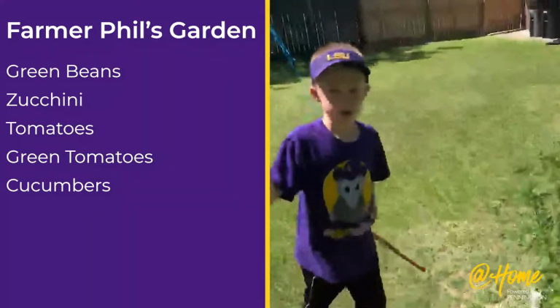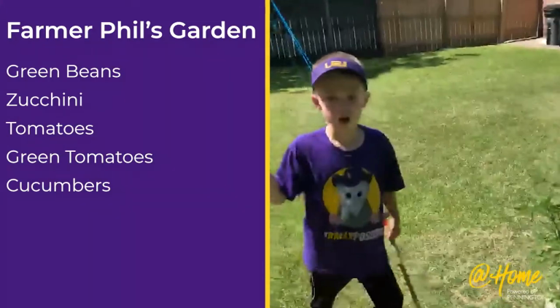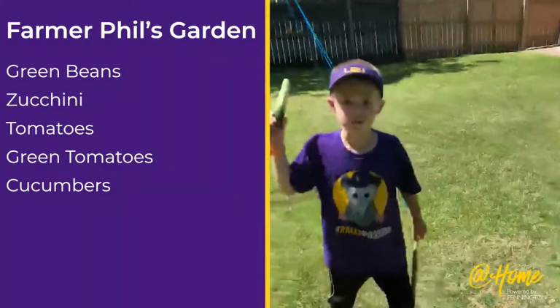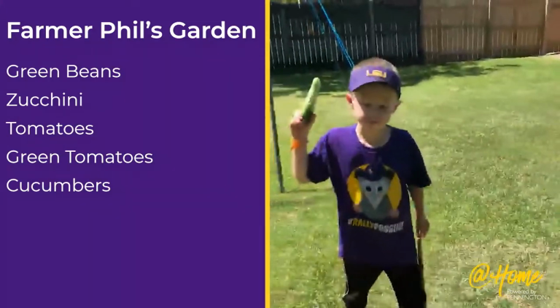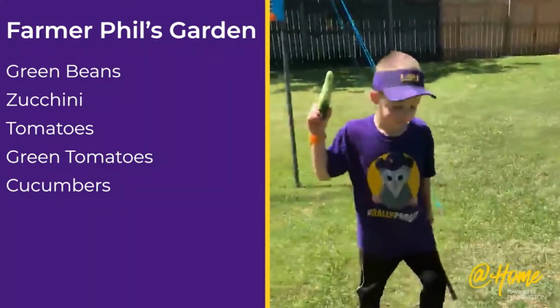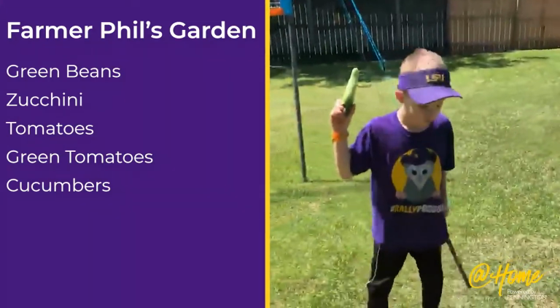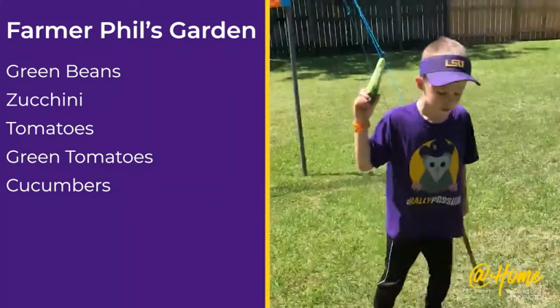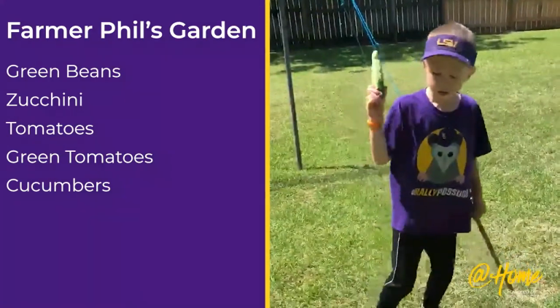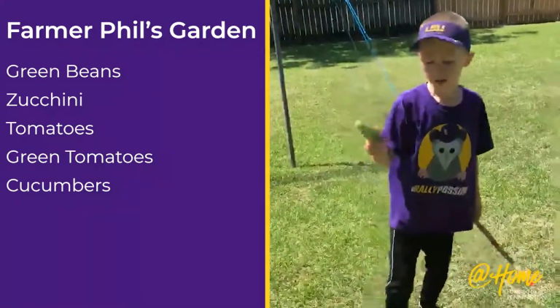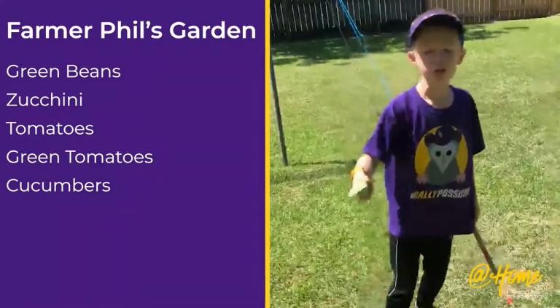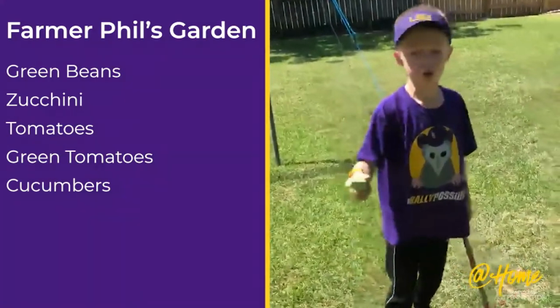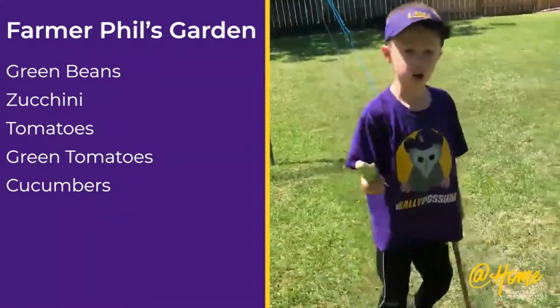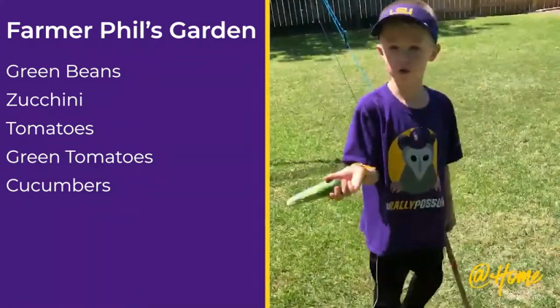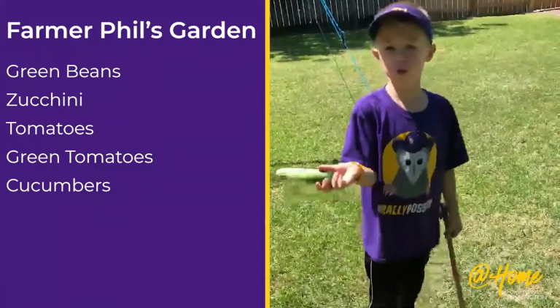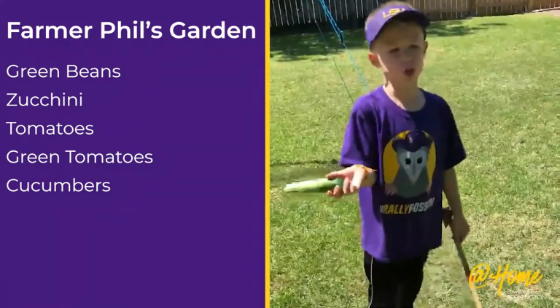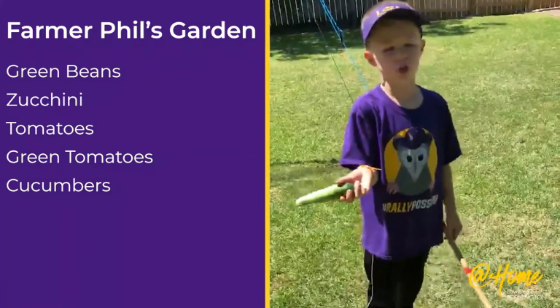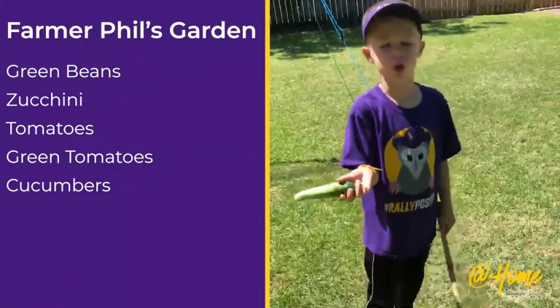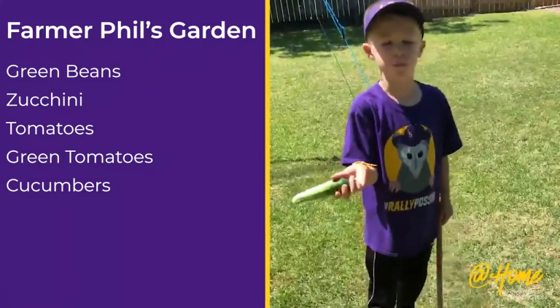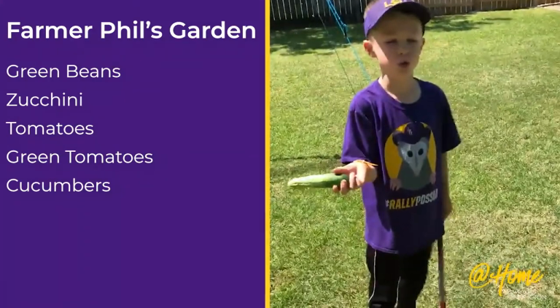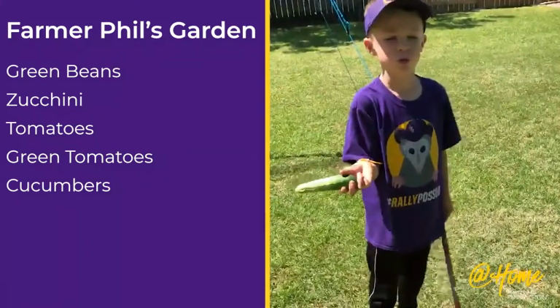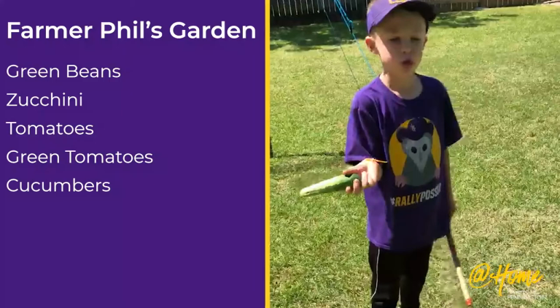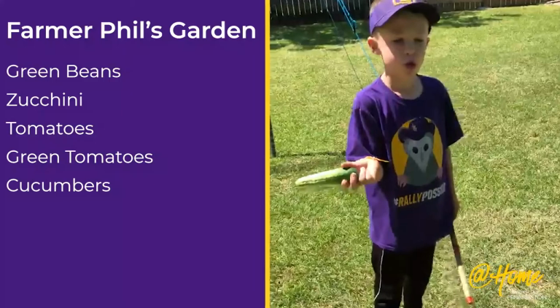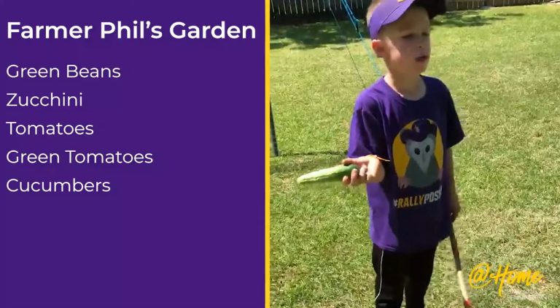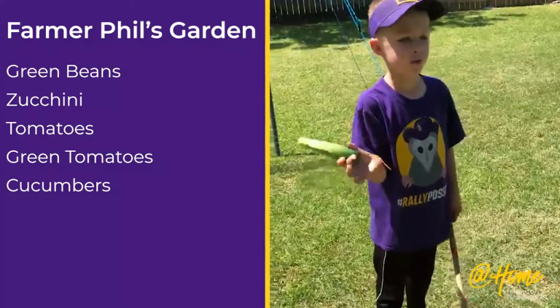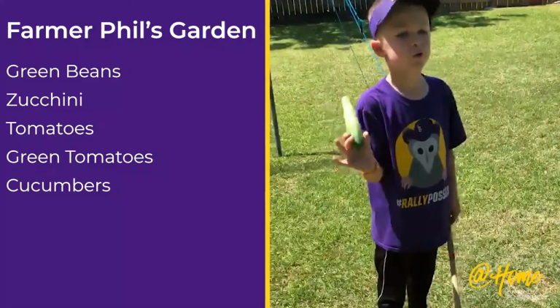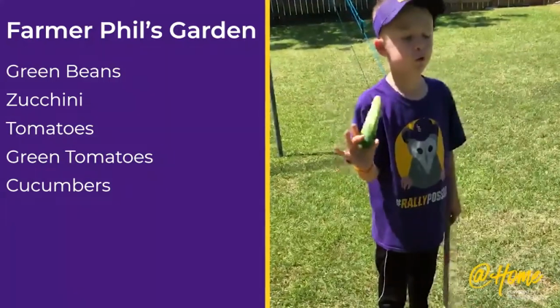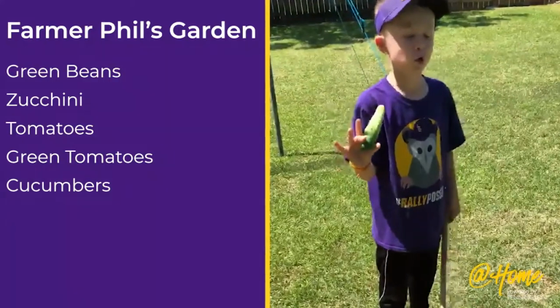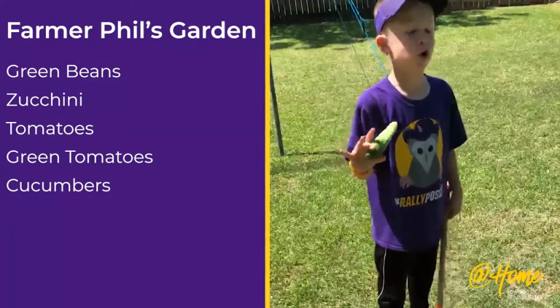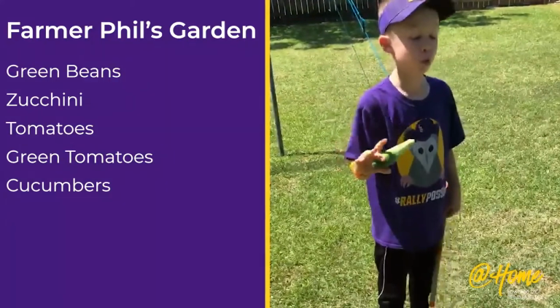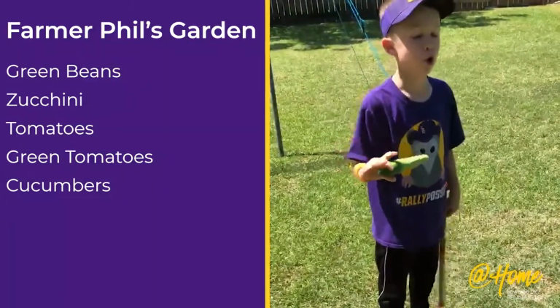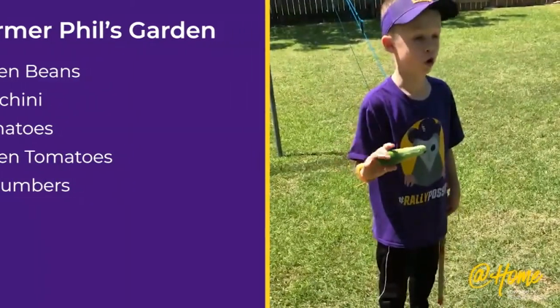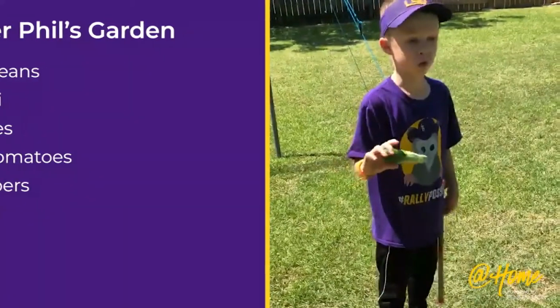This is not our first cucumber. We have four more.